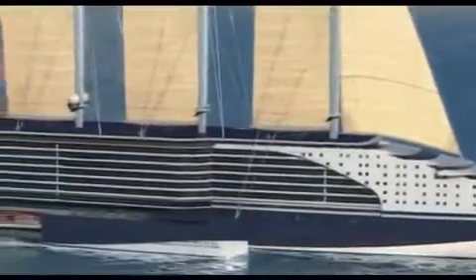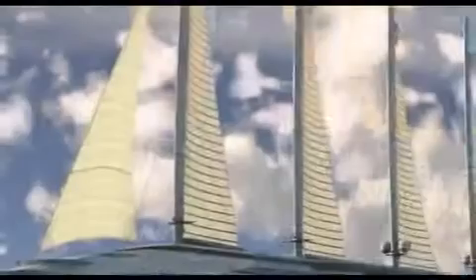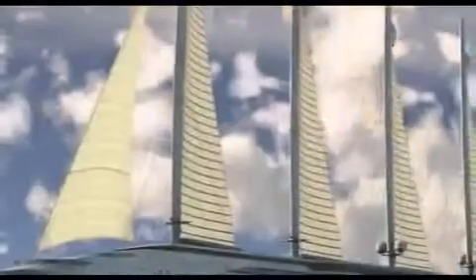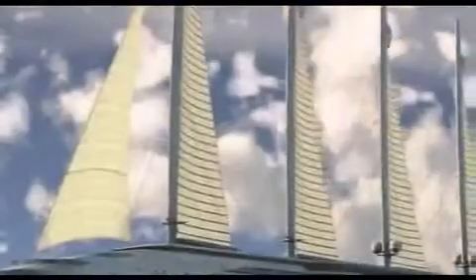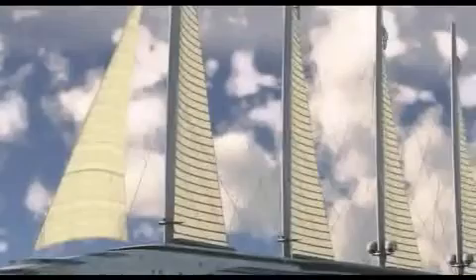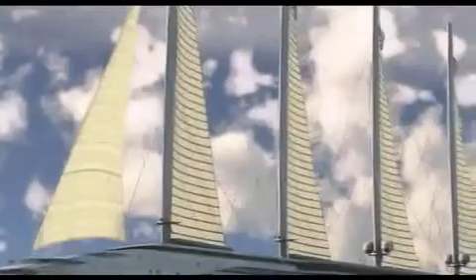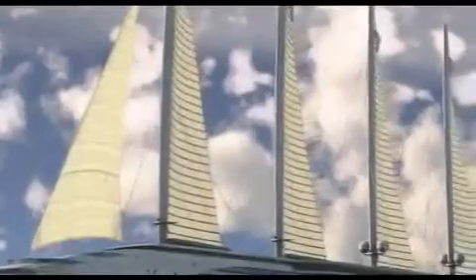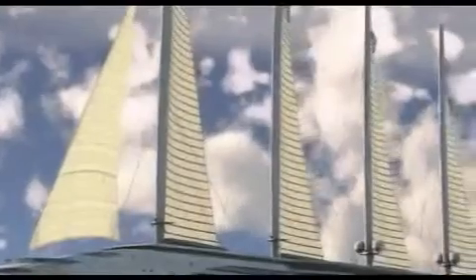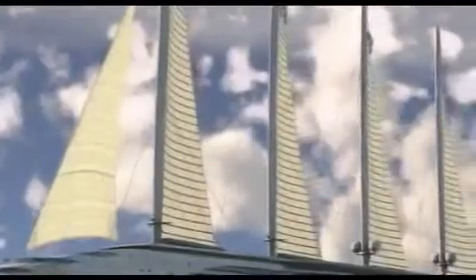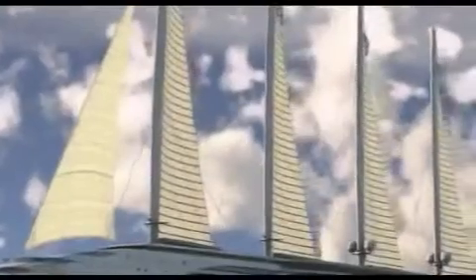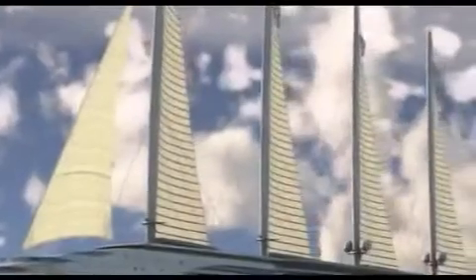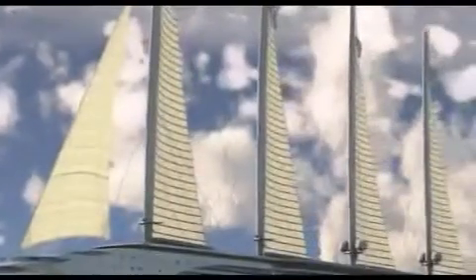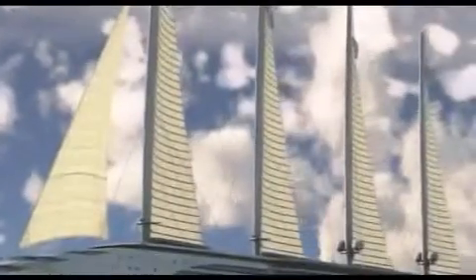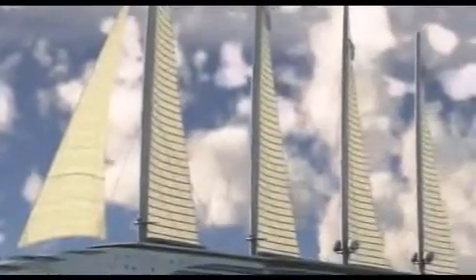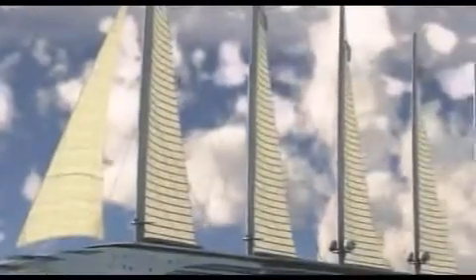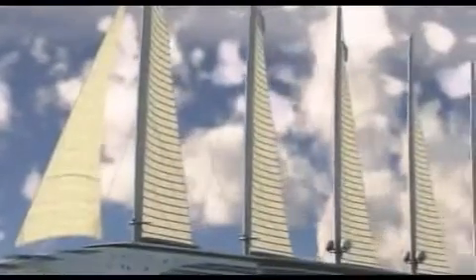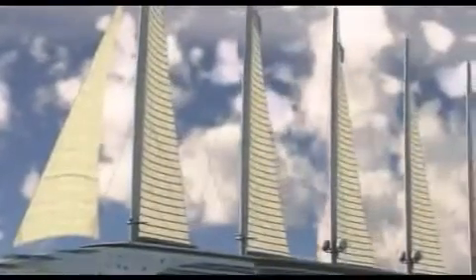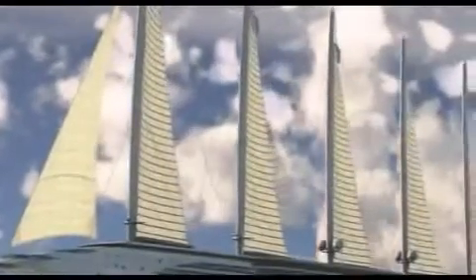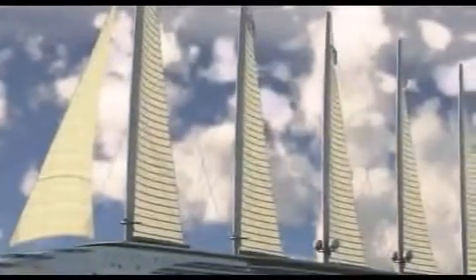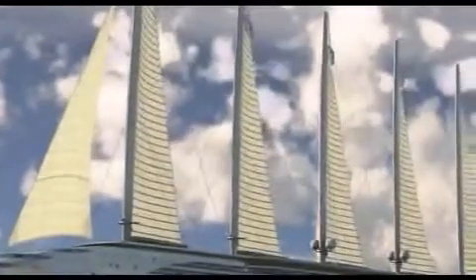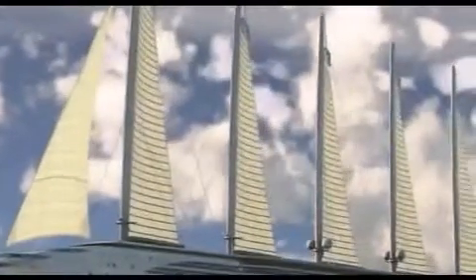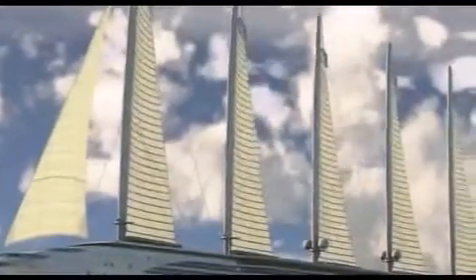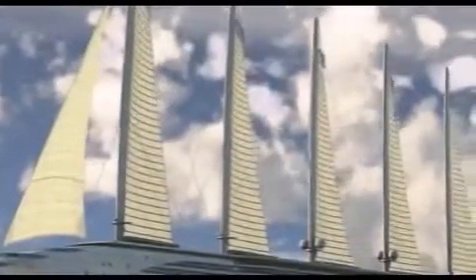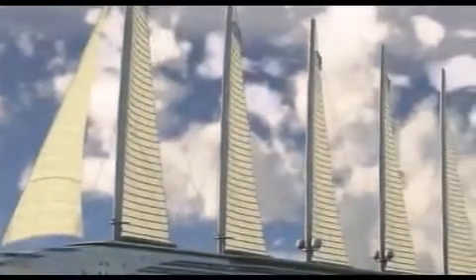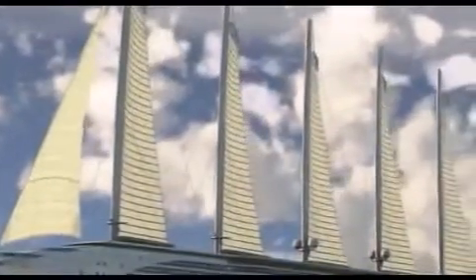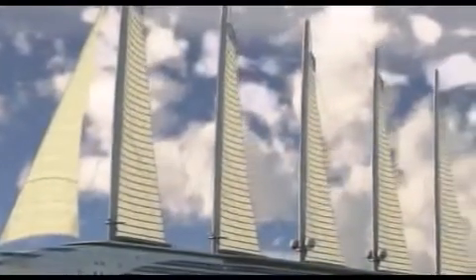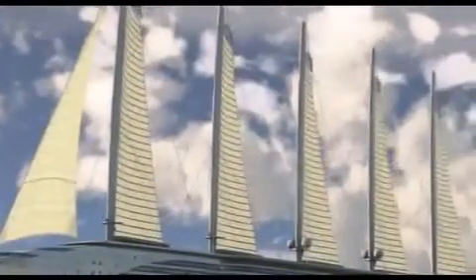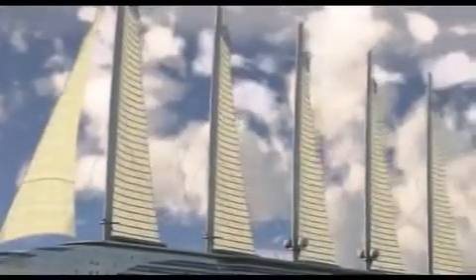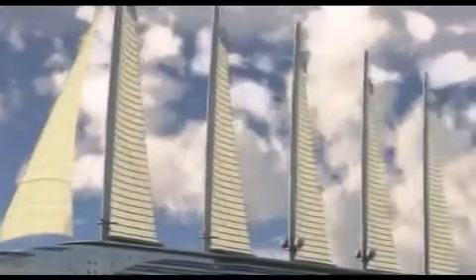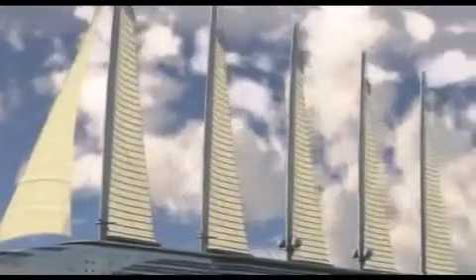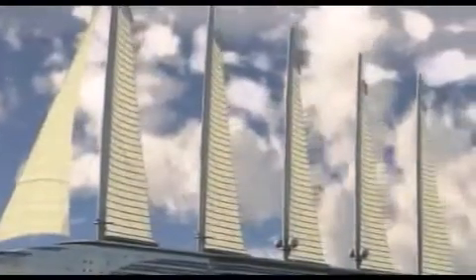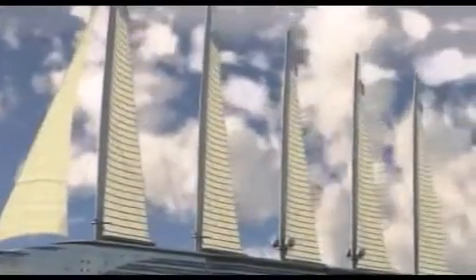Wind energy, harnessed by her voluminous sails, makes a significant contribution to the vessel's propulsion power.